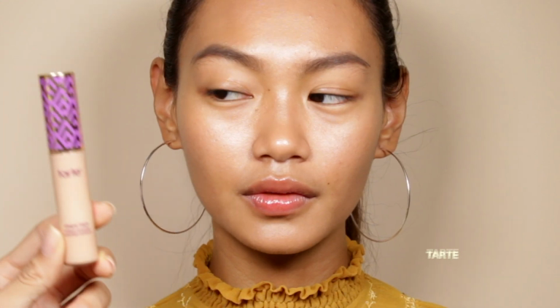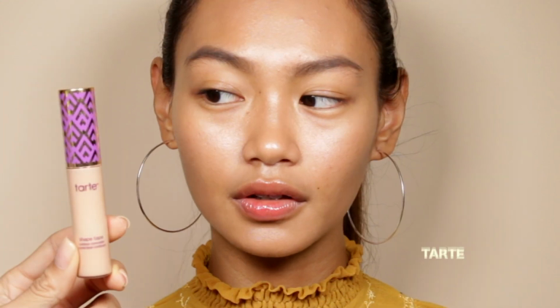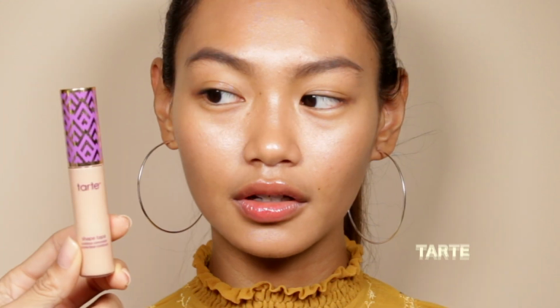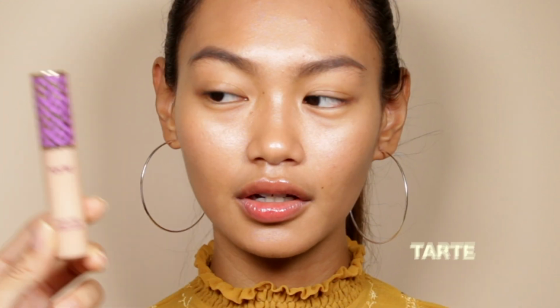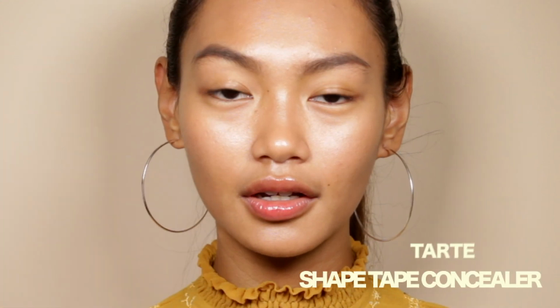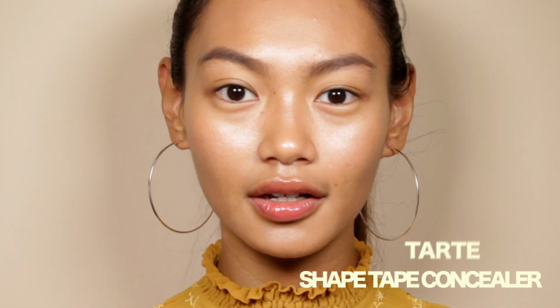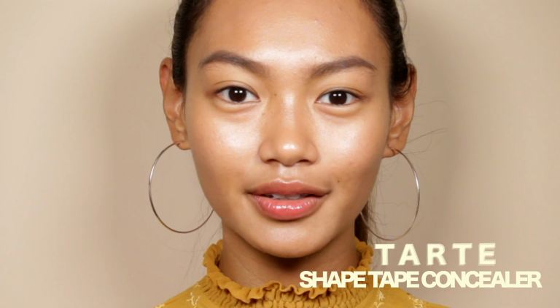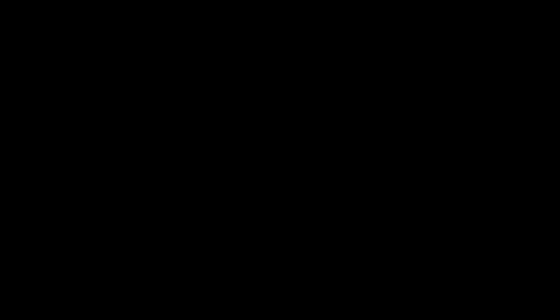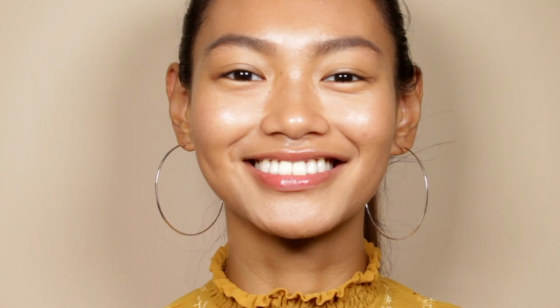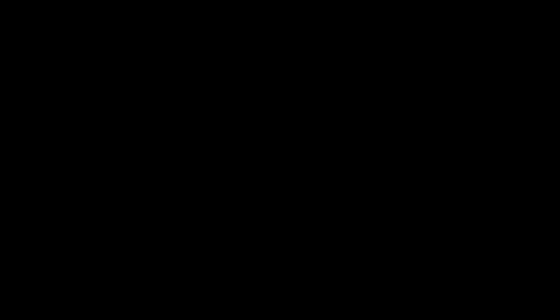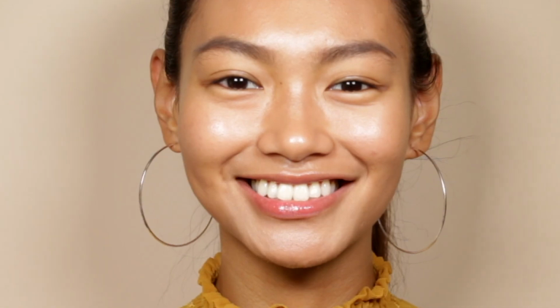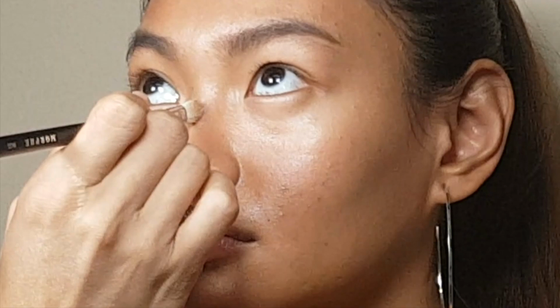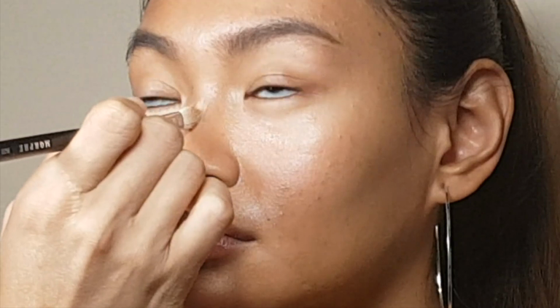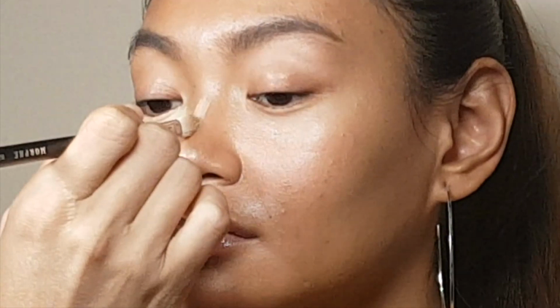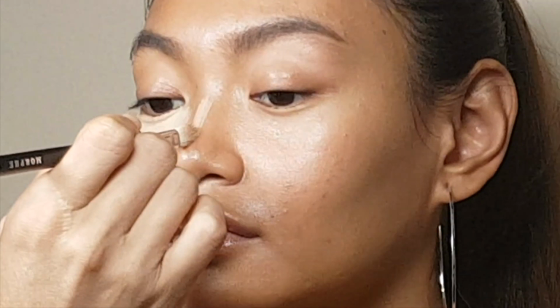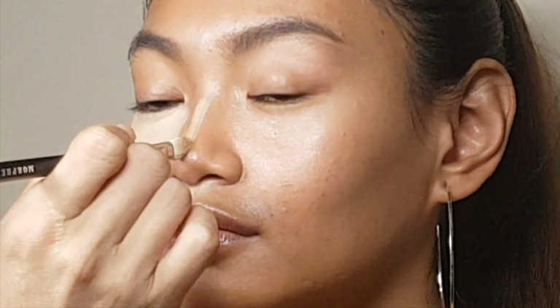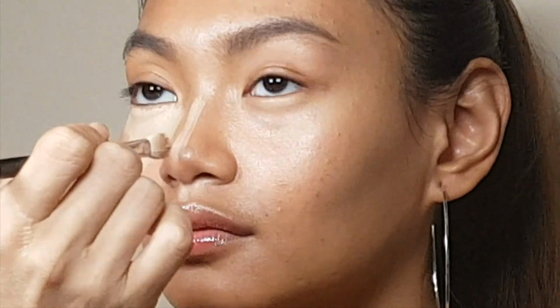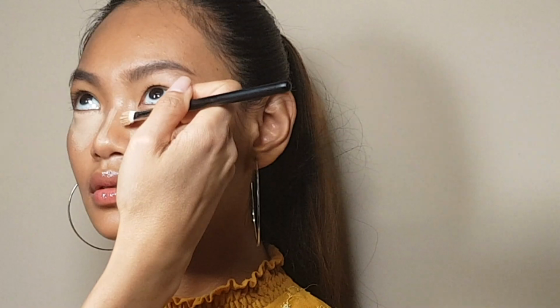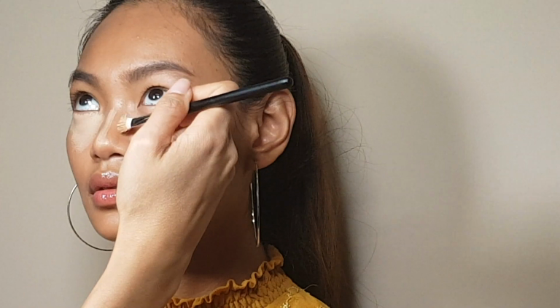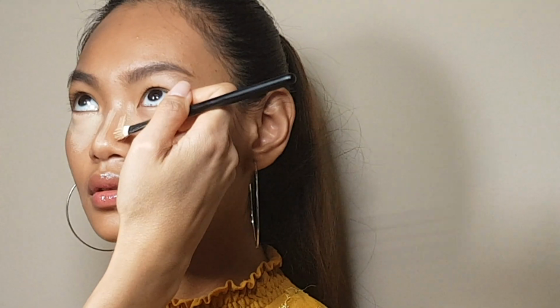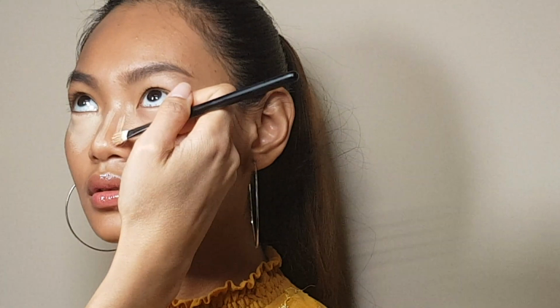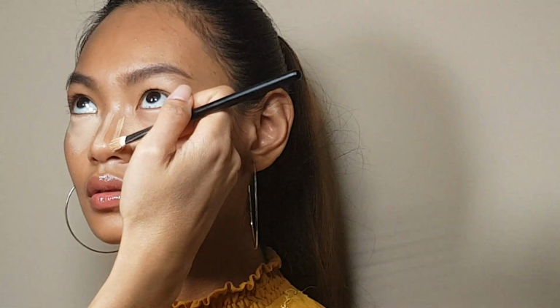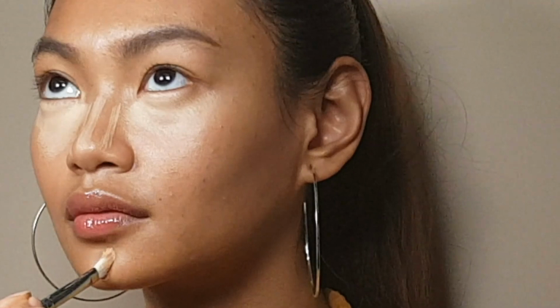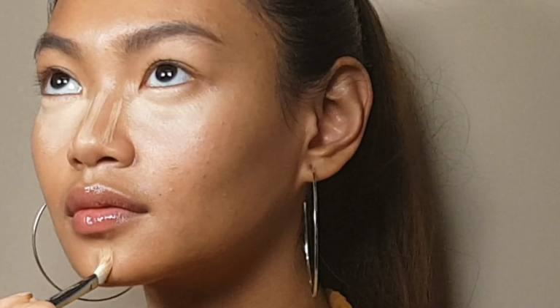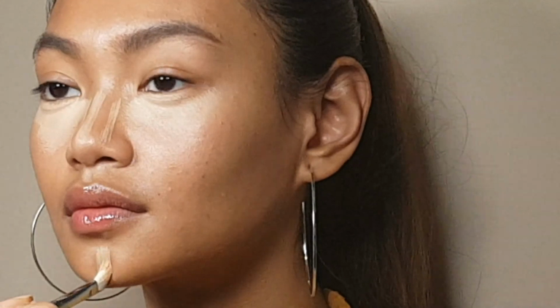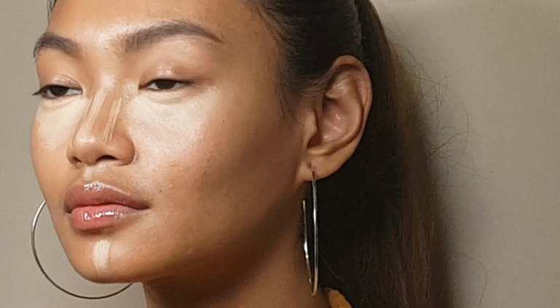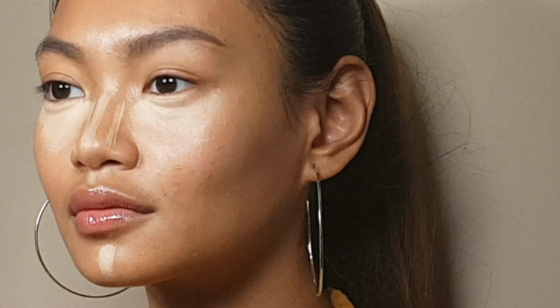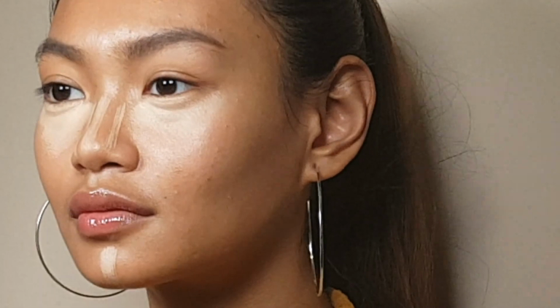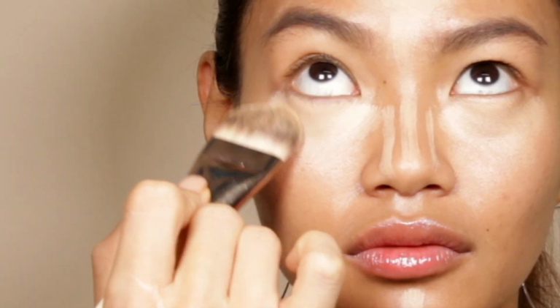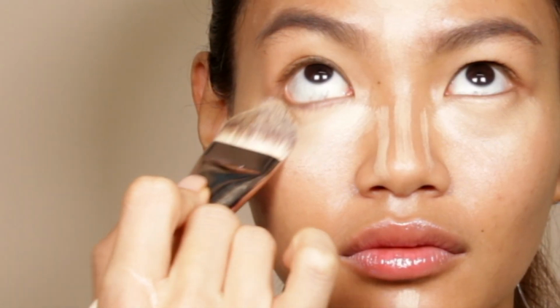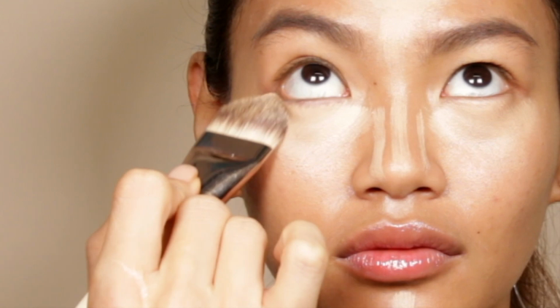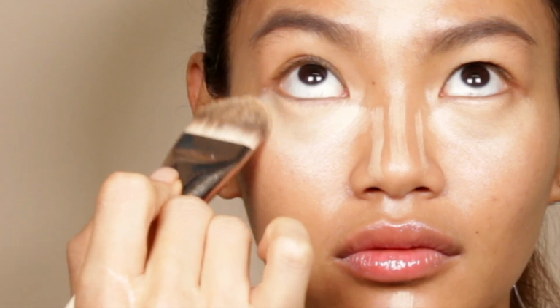Then start with a lighter shade concealer on the areas that you want to bring forward. Then blend.